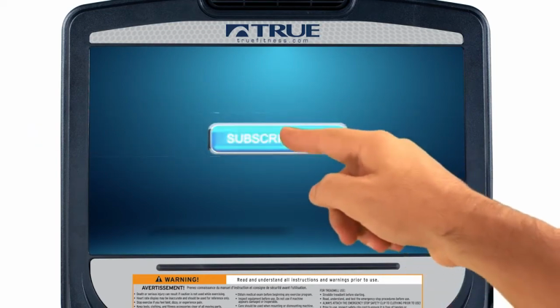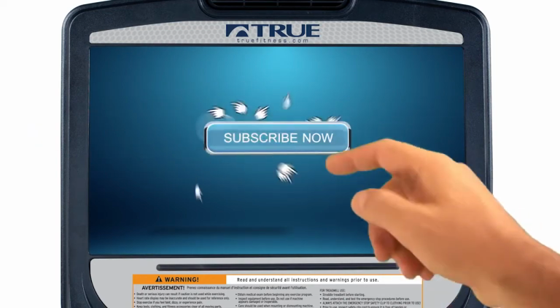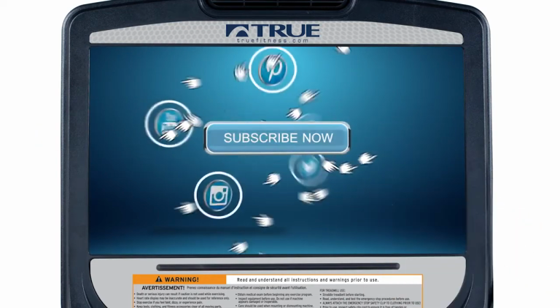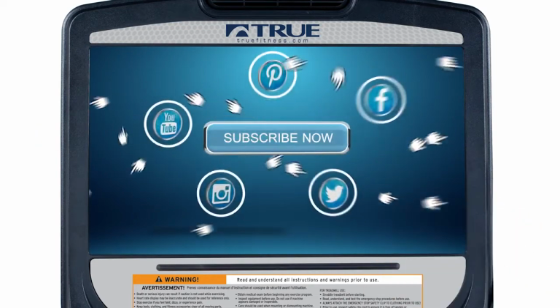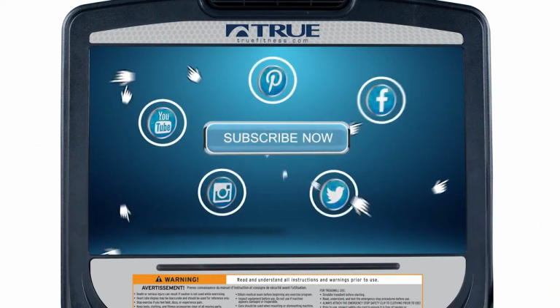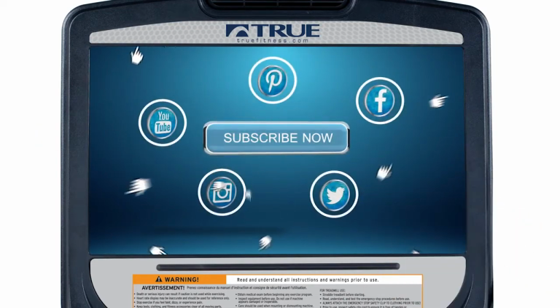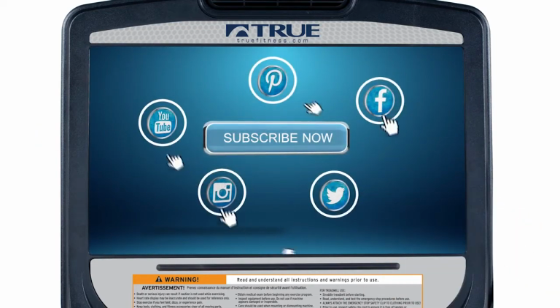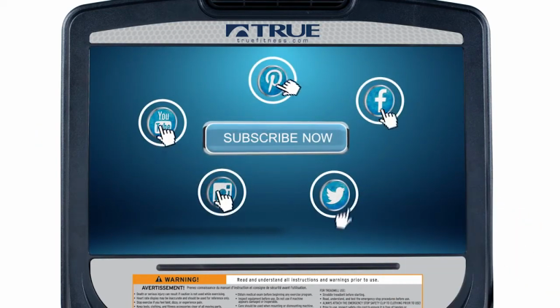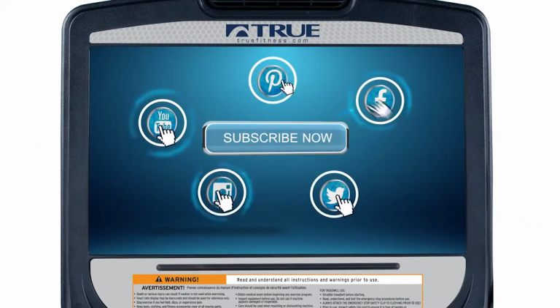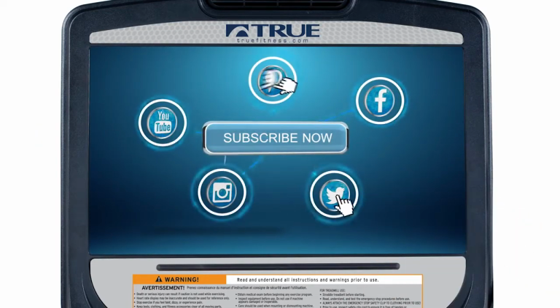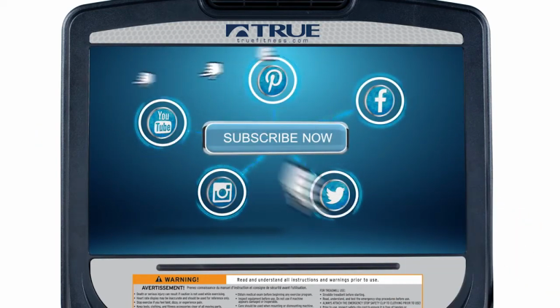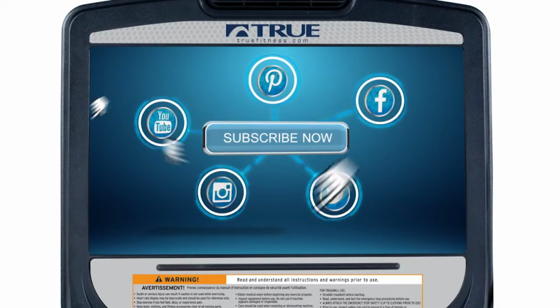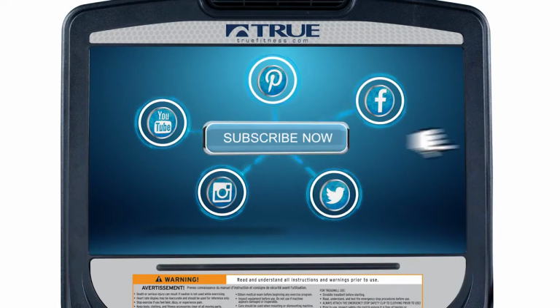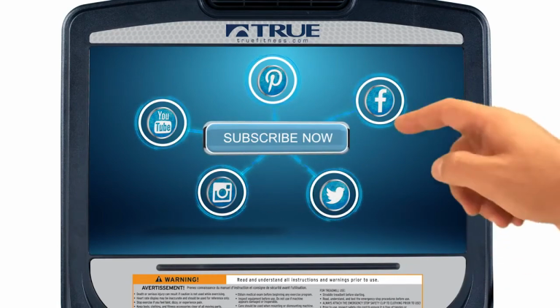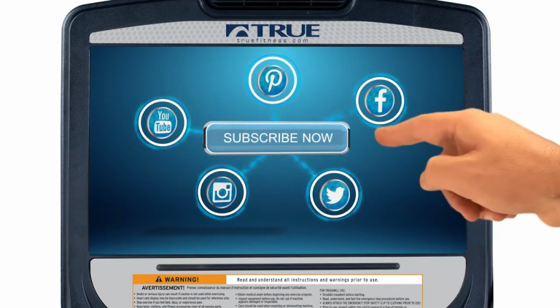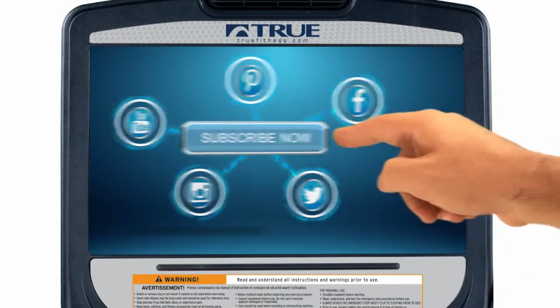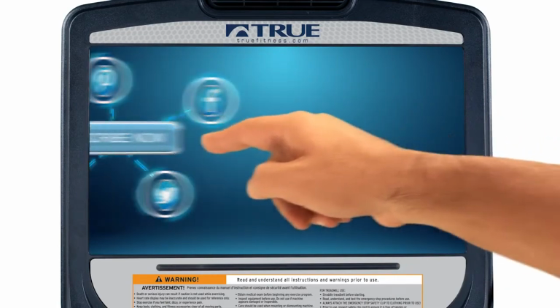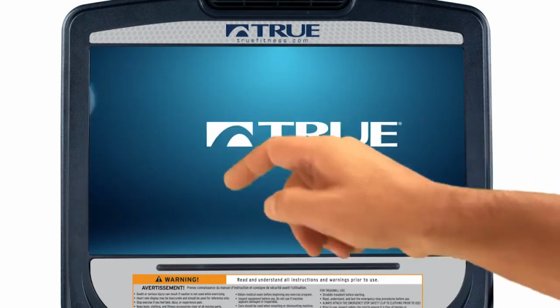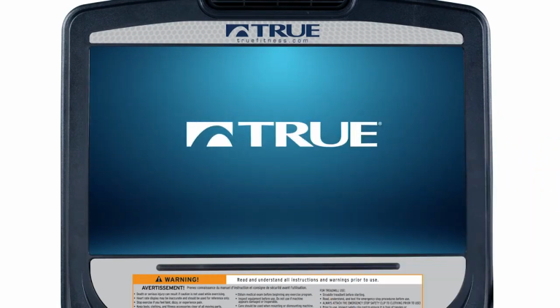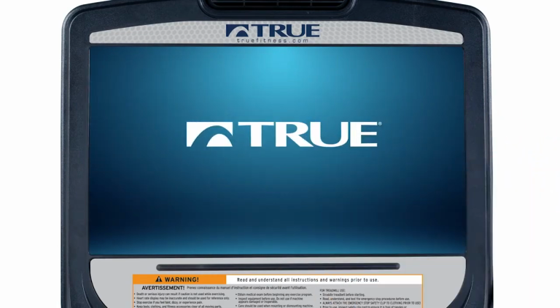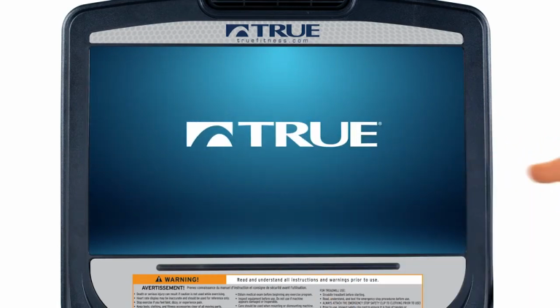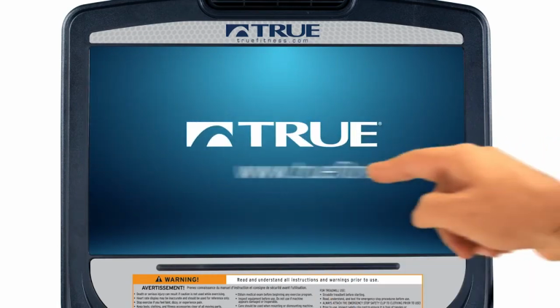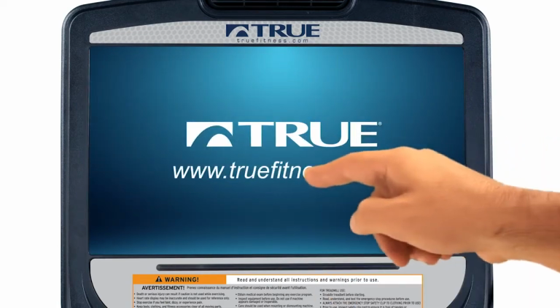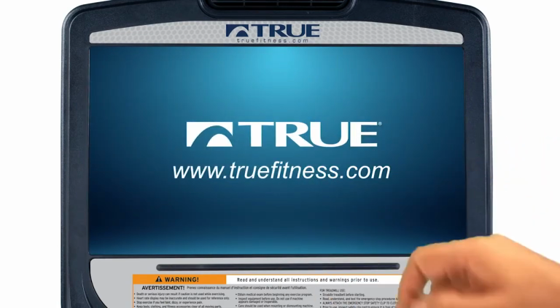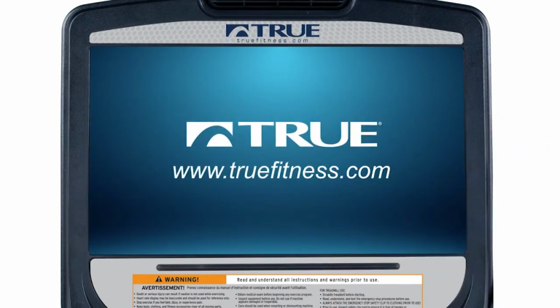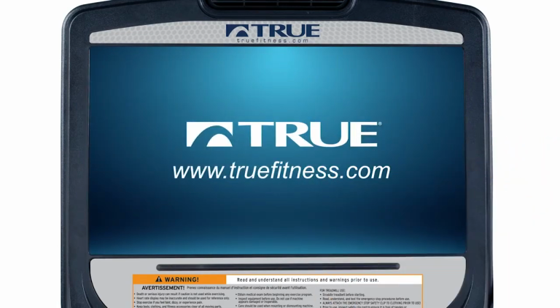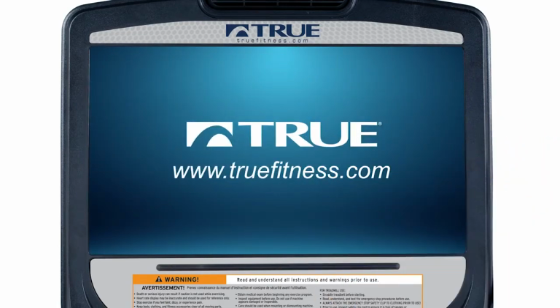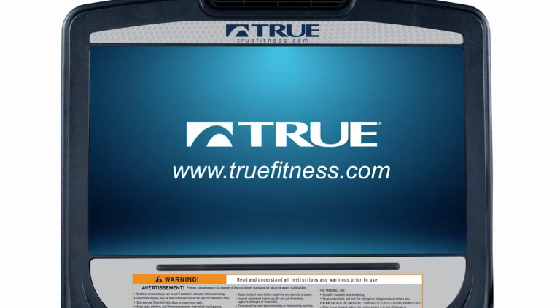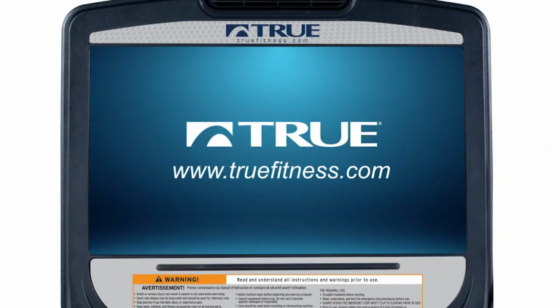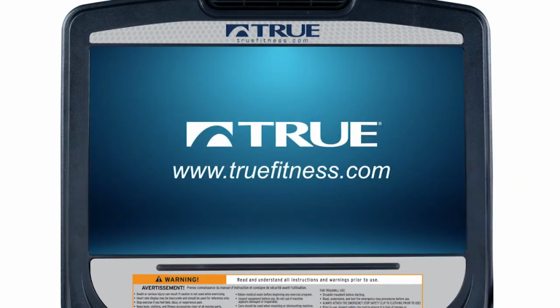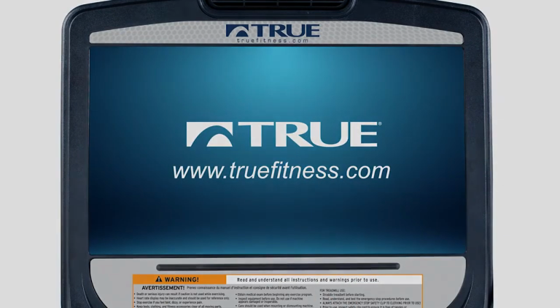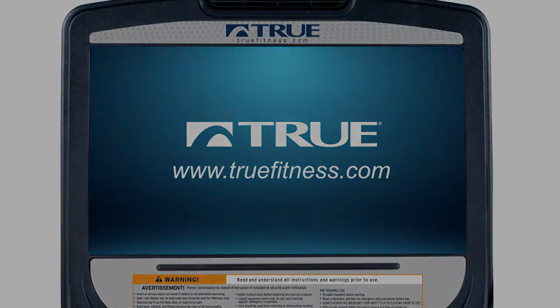For more information on the True Spectrum, visit us online at truefitness.com.